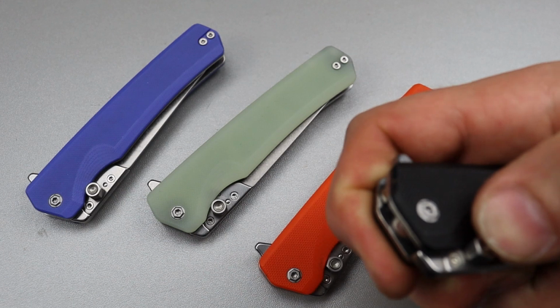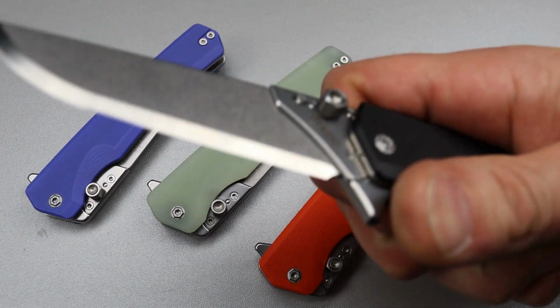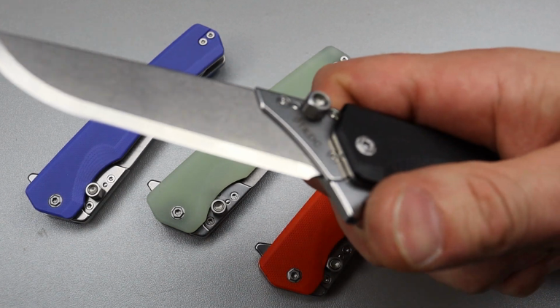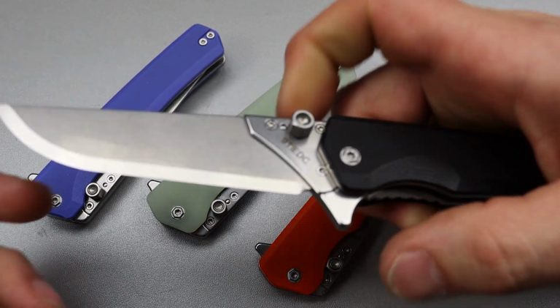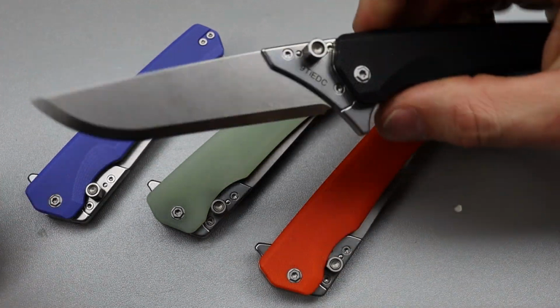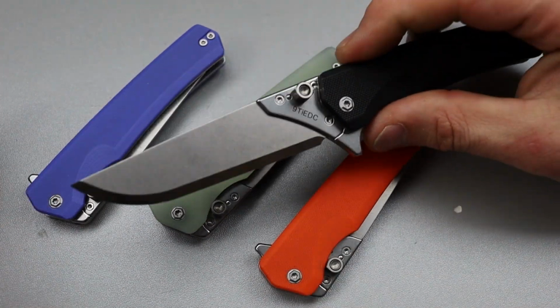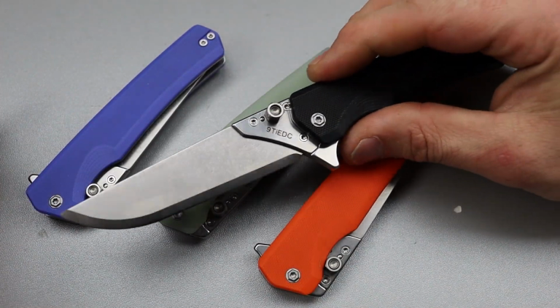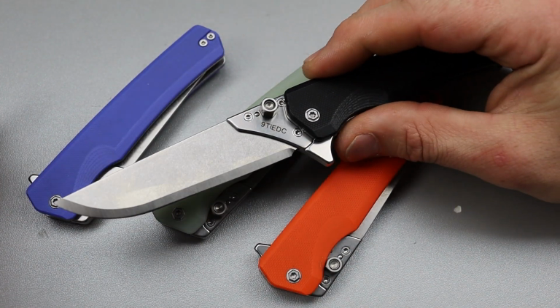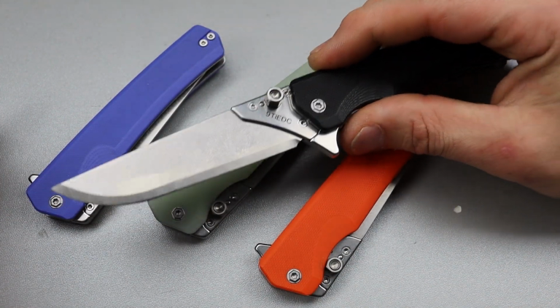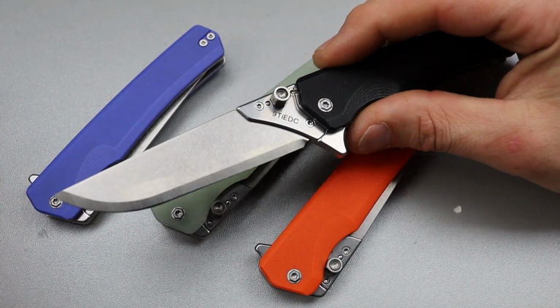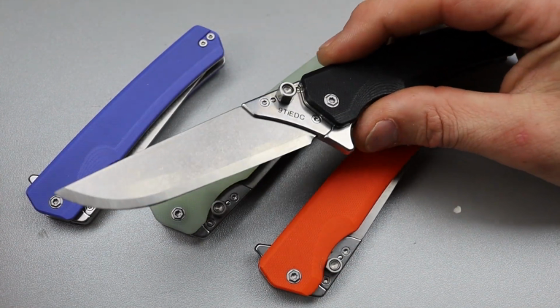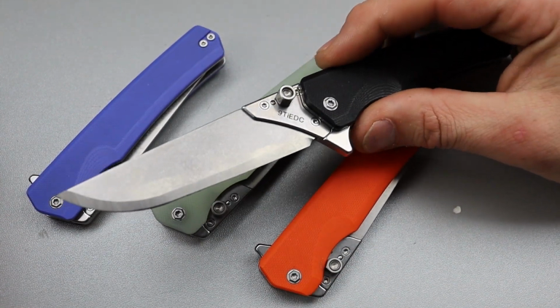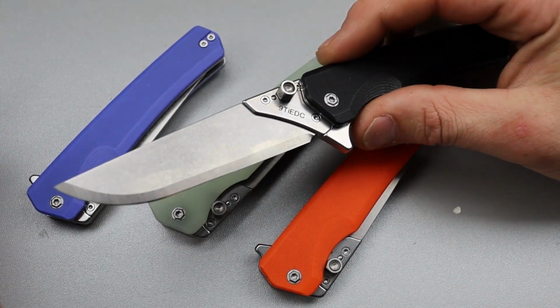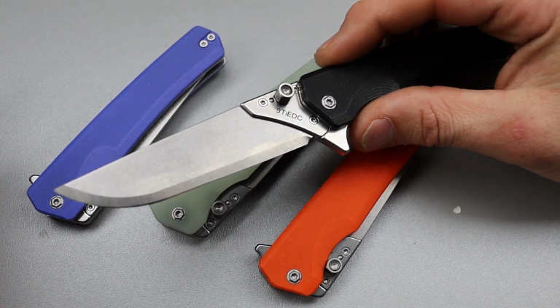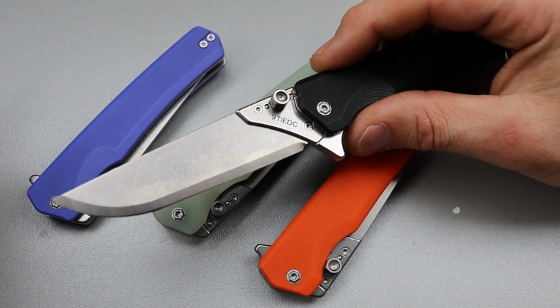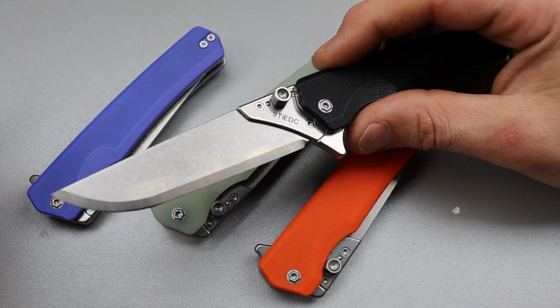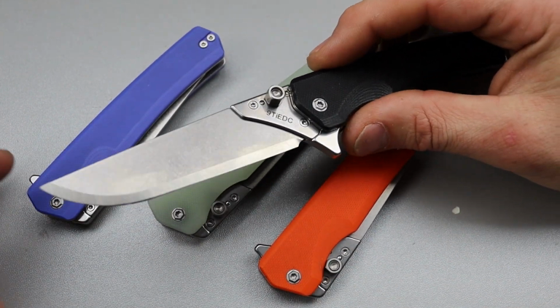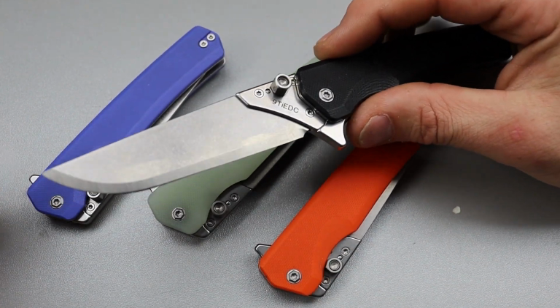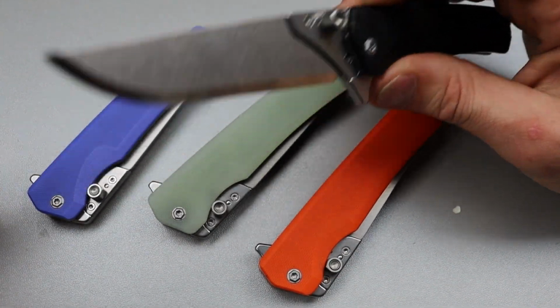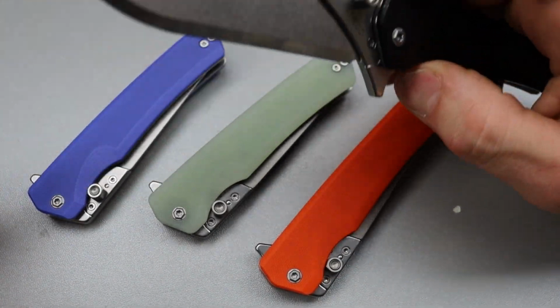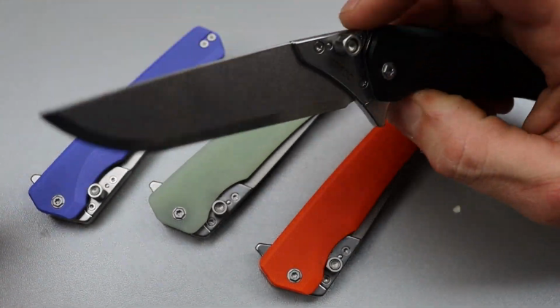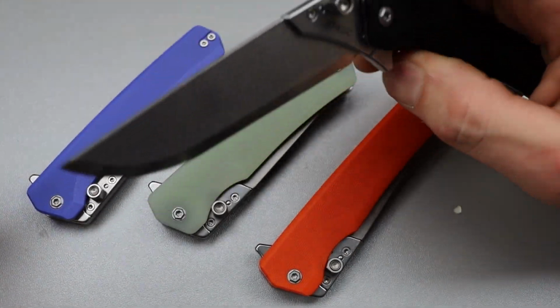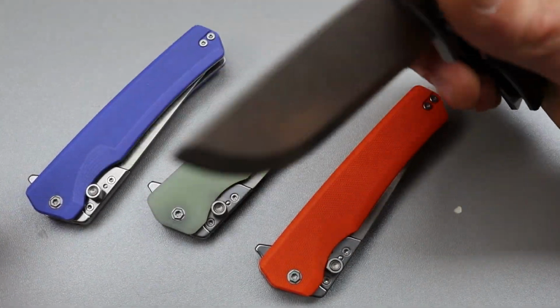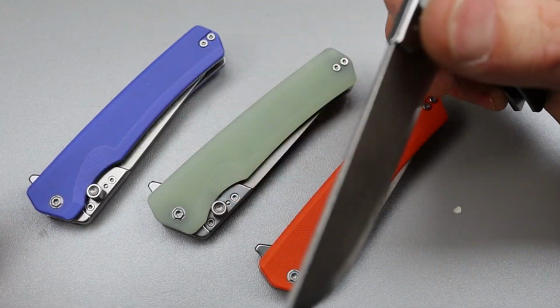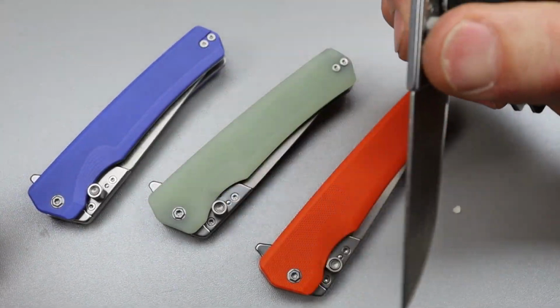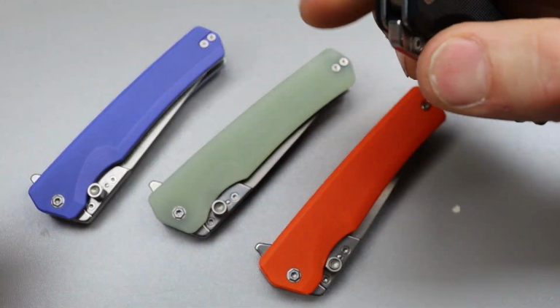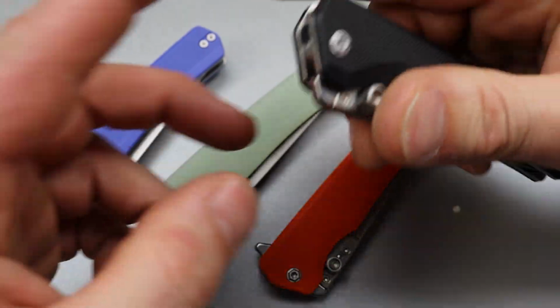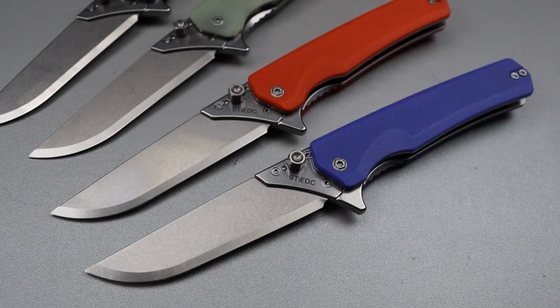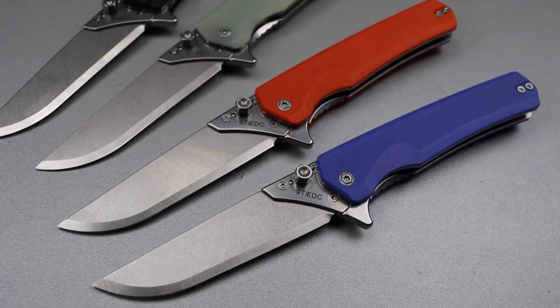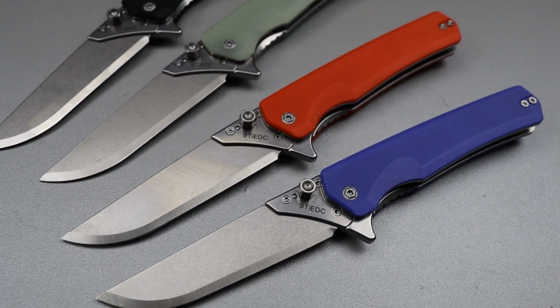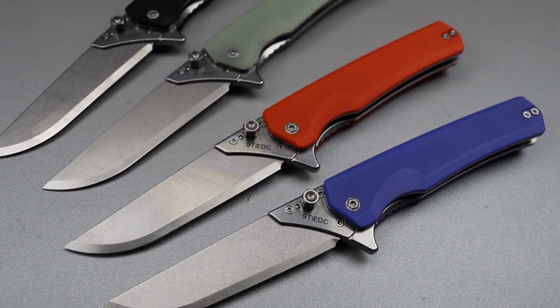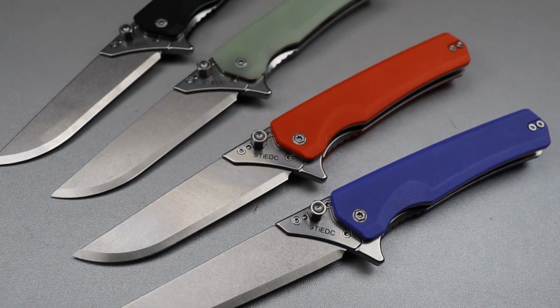Bang! Neves Knives — I'm Jared and I think I just found the ultimate work knife.